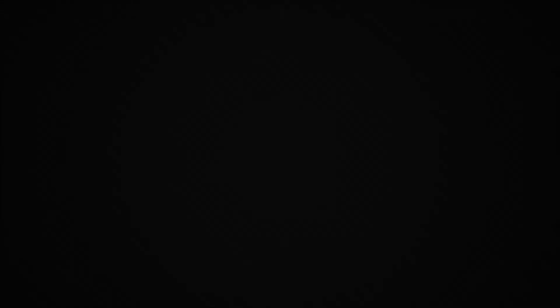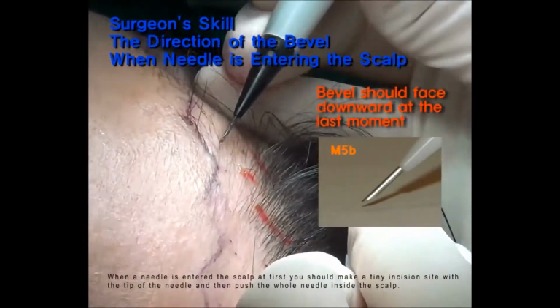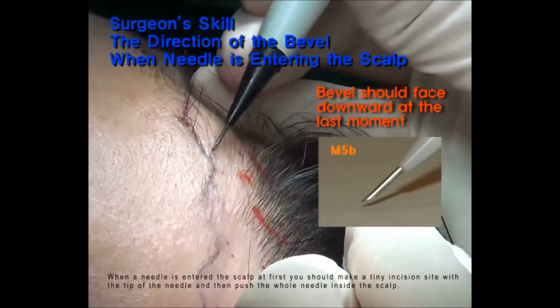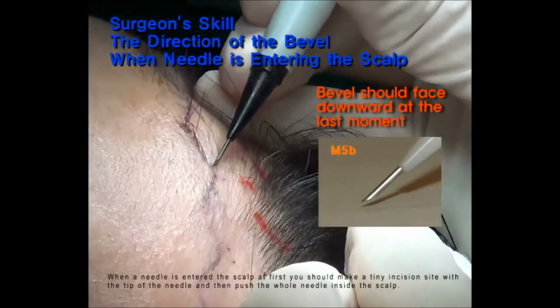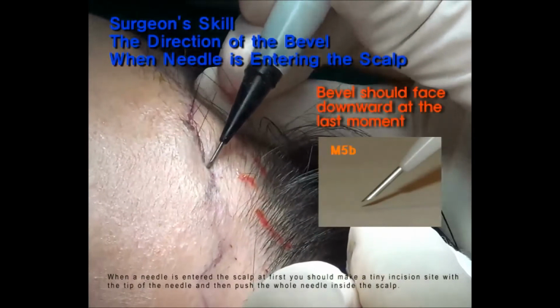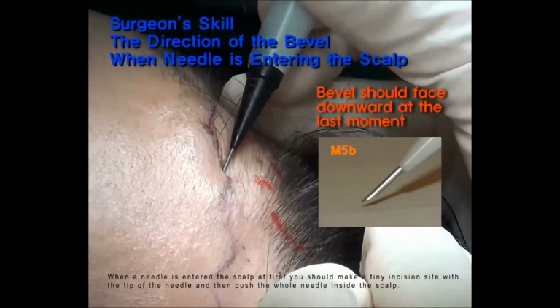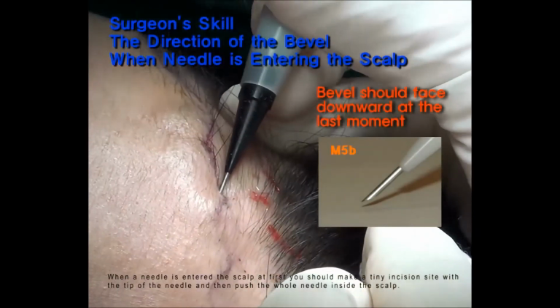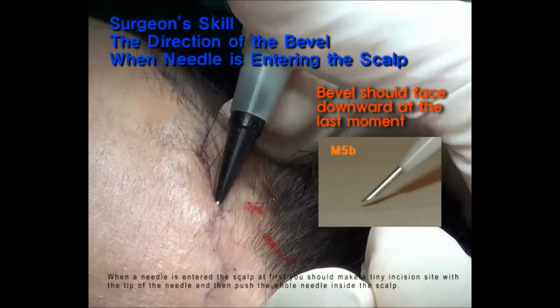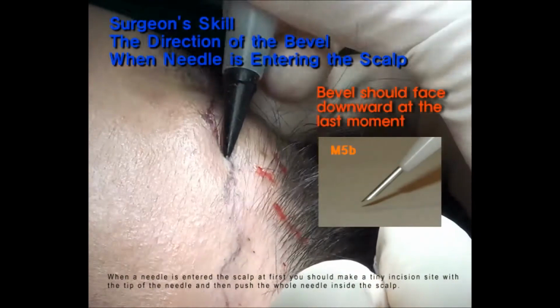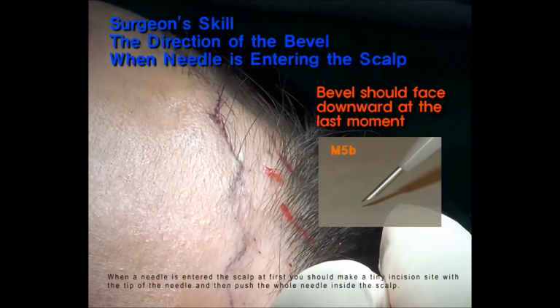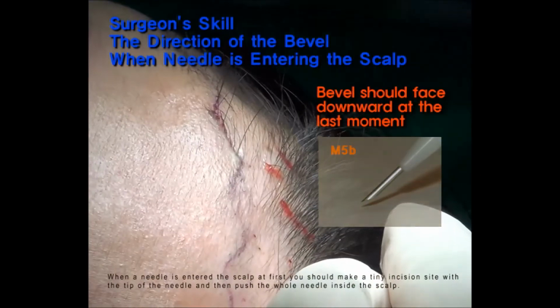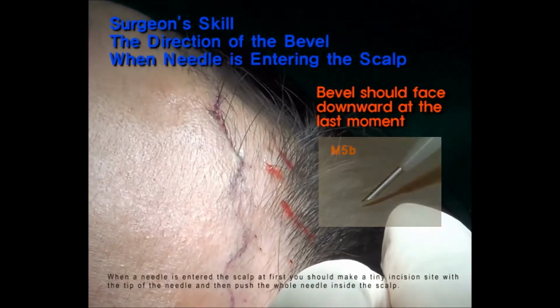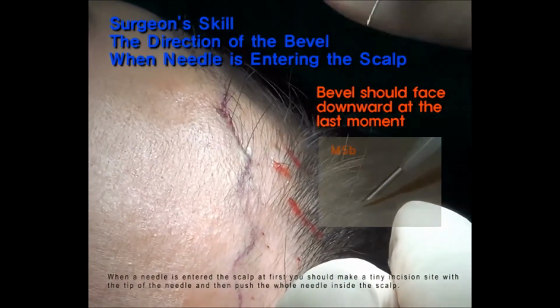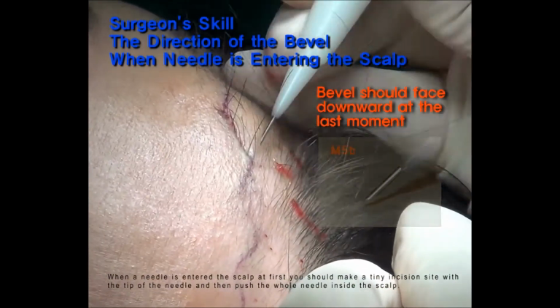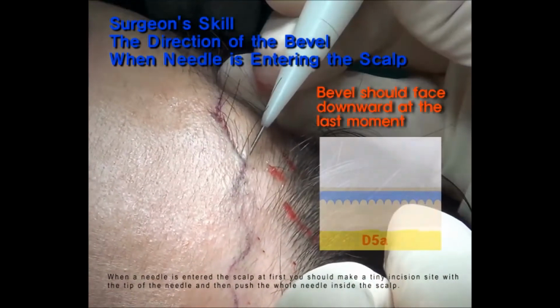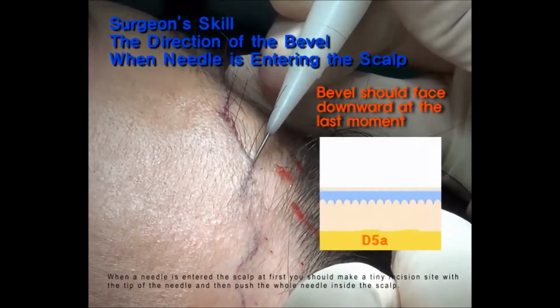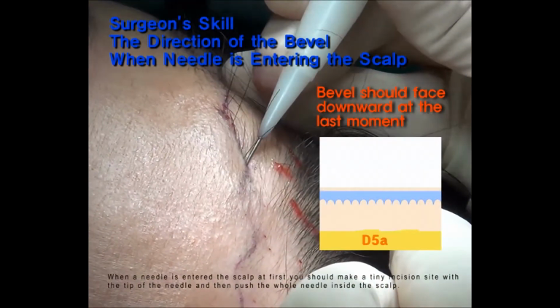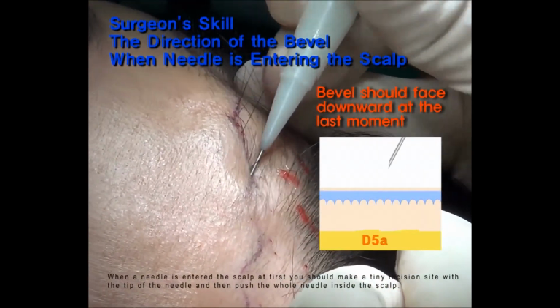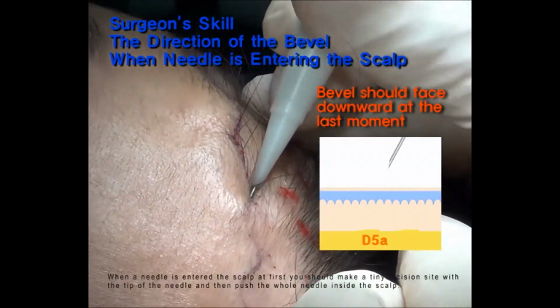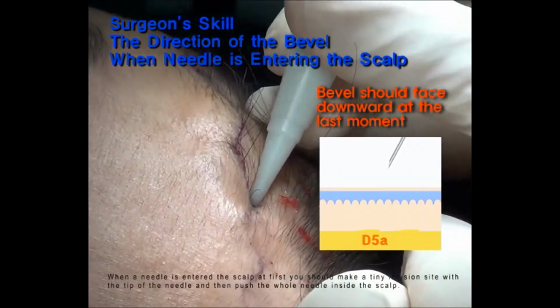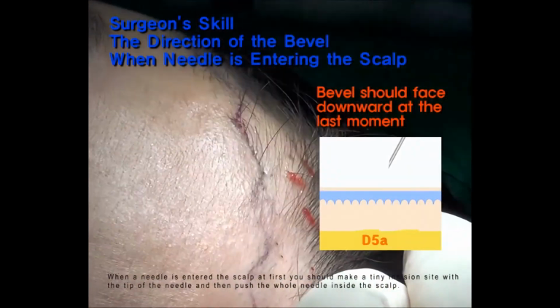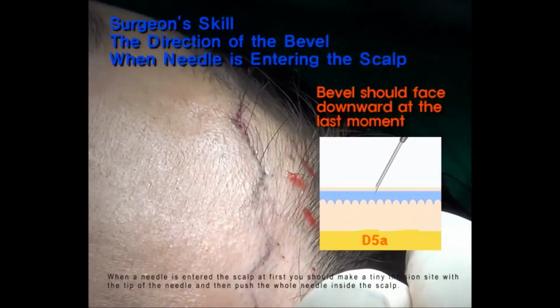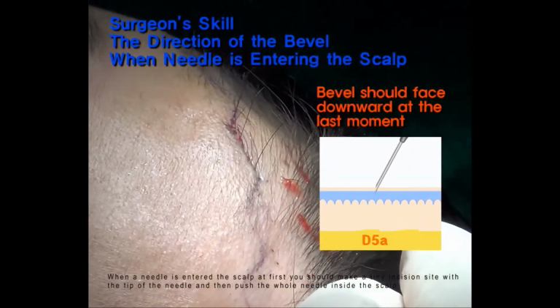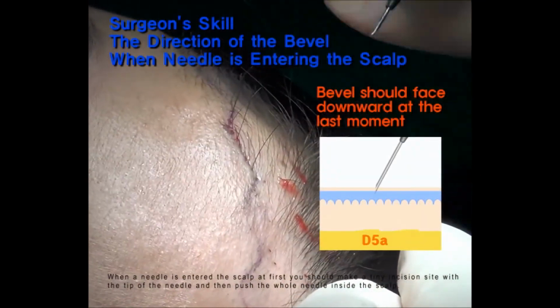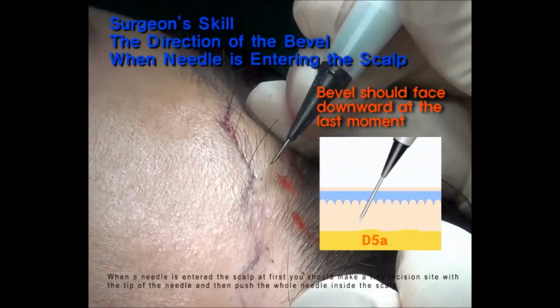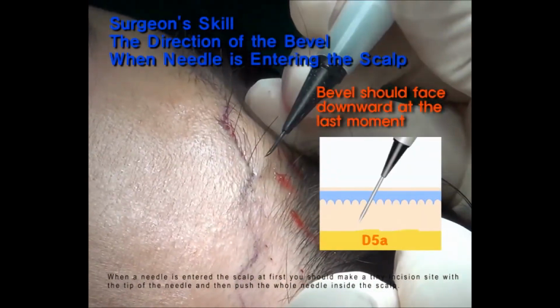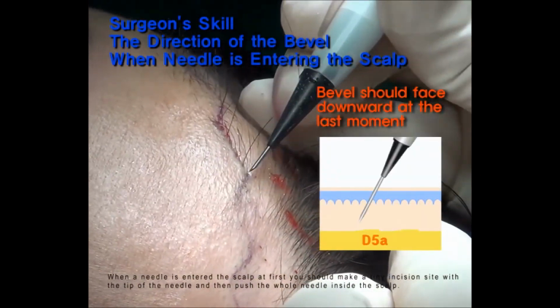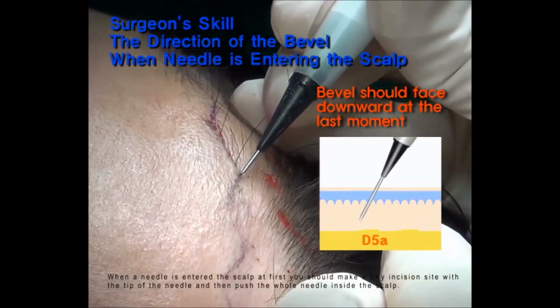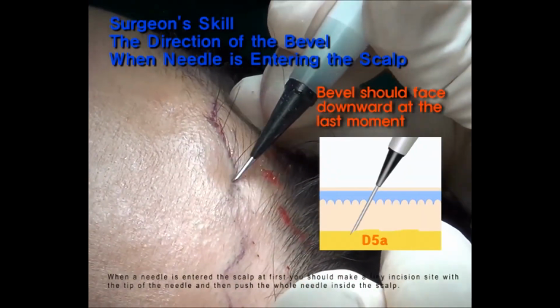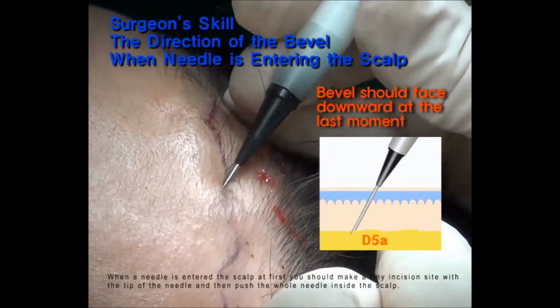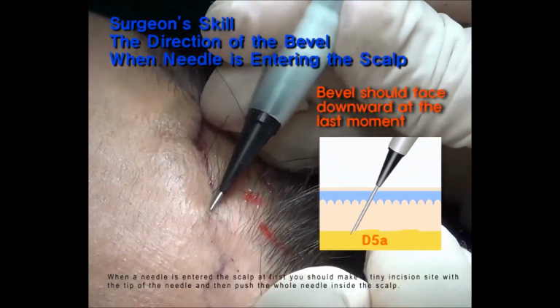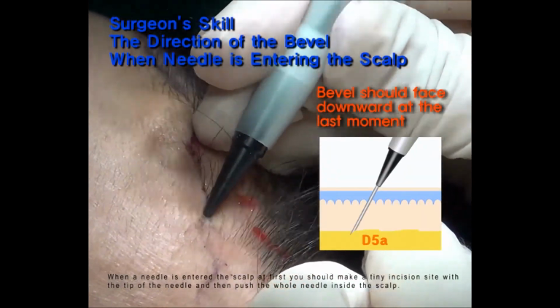When a needle has entered the scalp at first, you should make a tiny incision site with the tip of the needle and then push the whole needle inside the scalp.